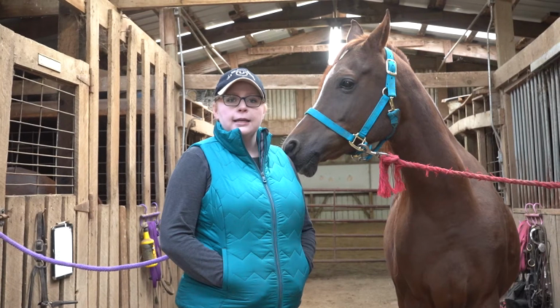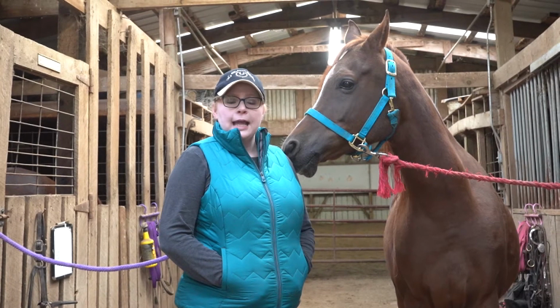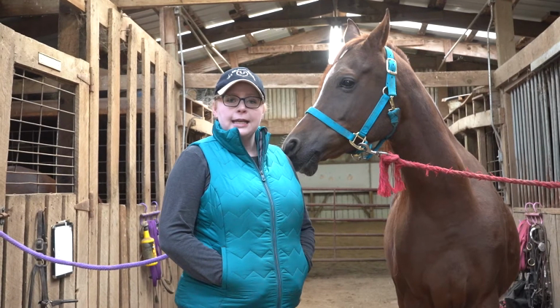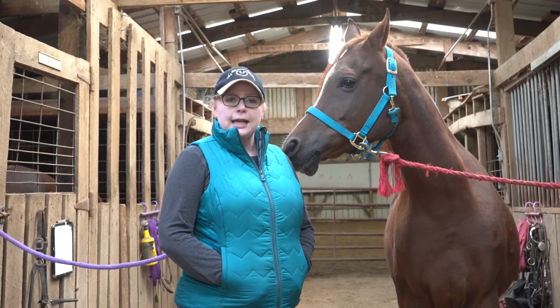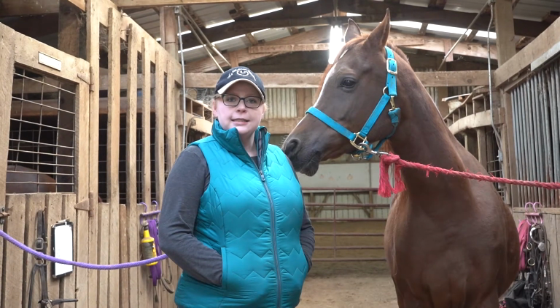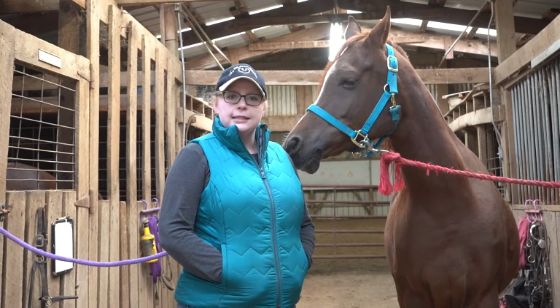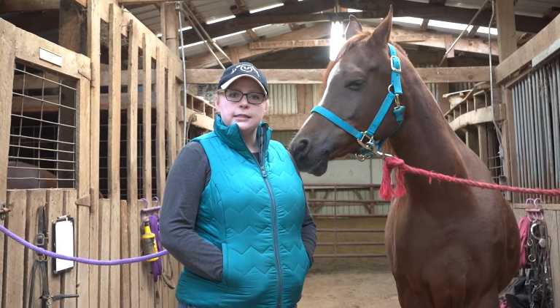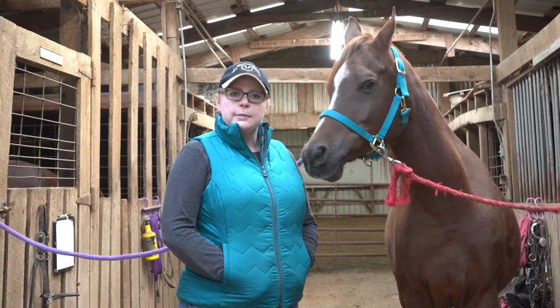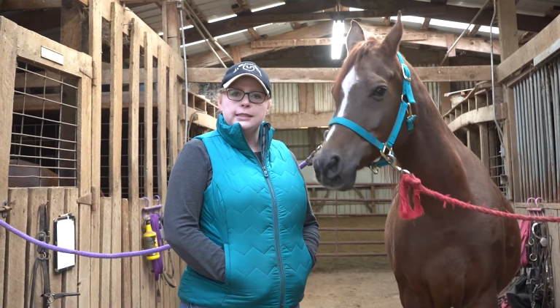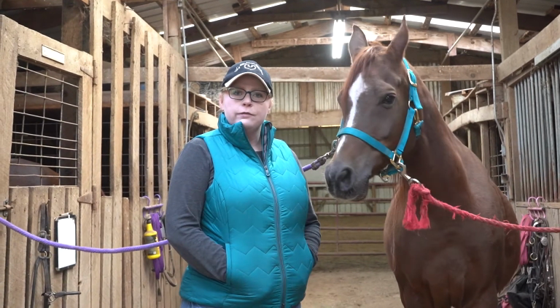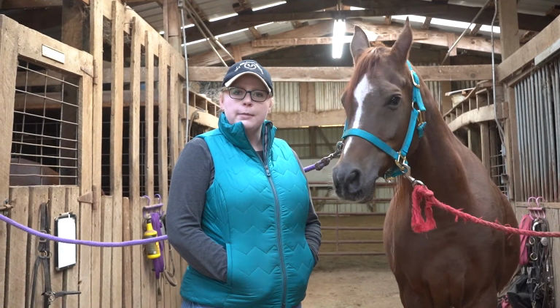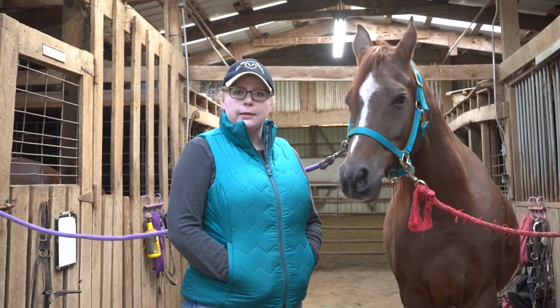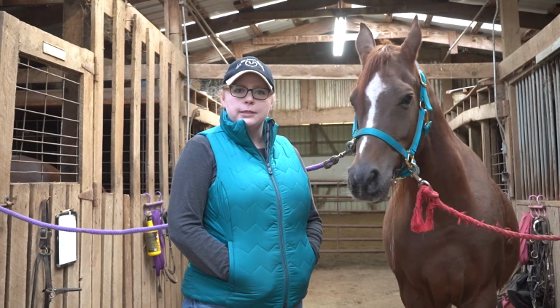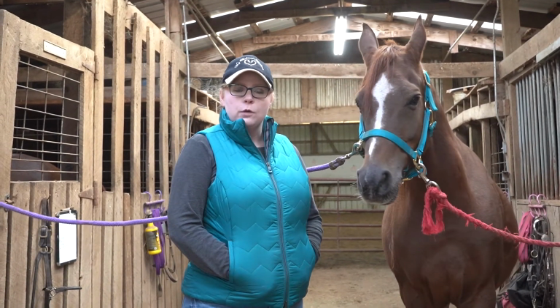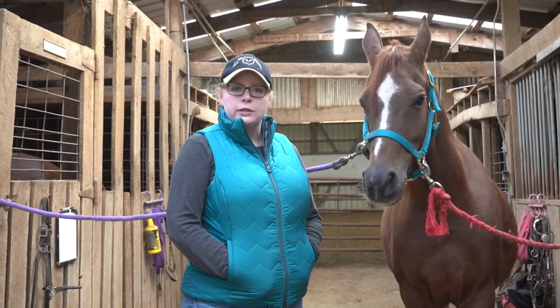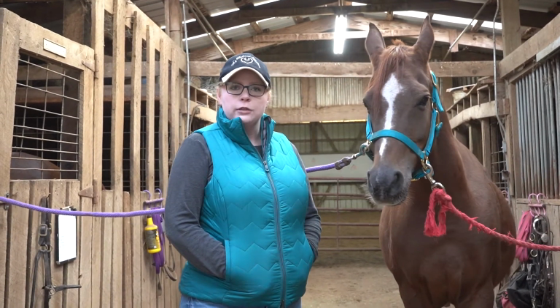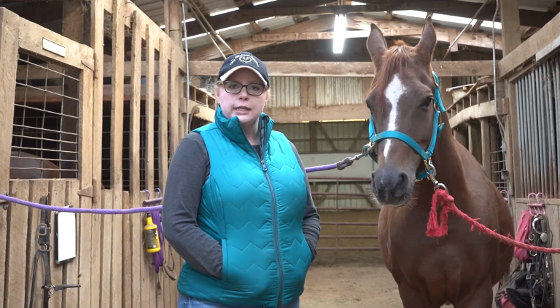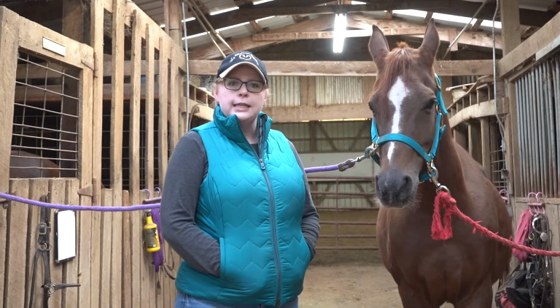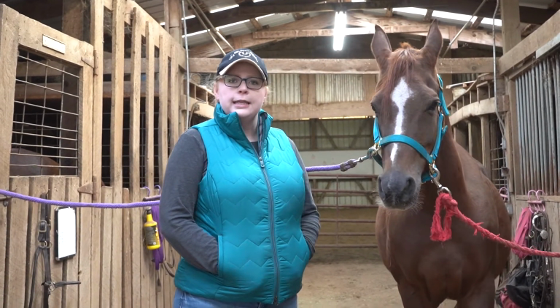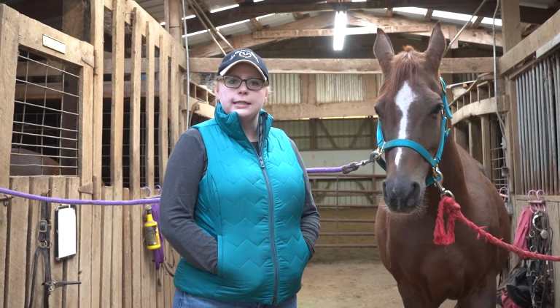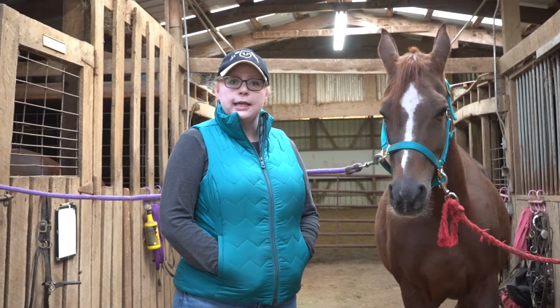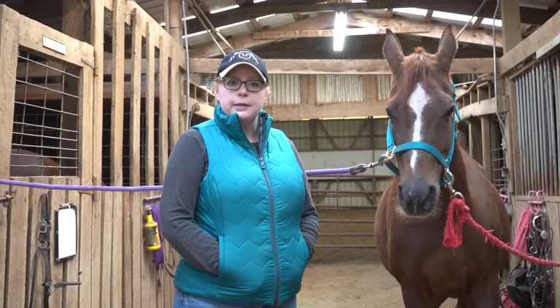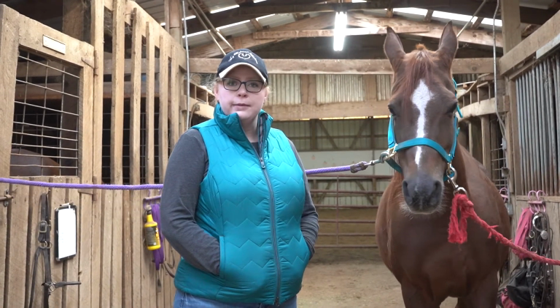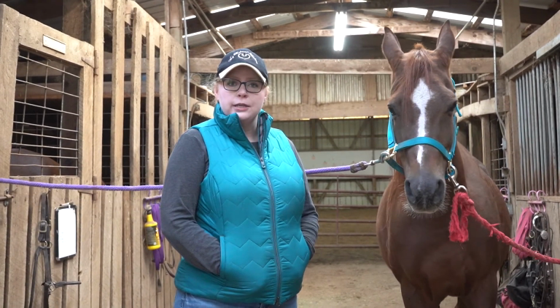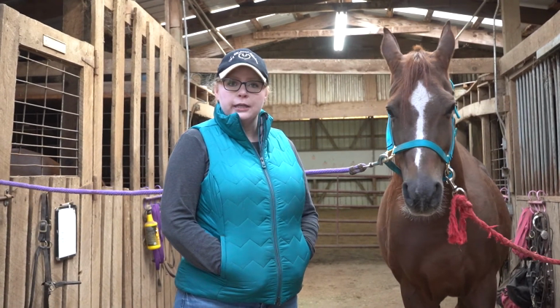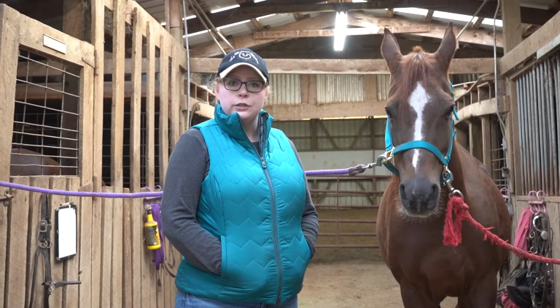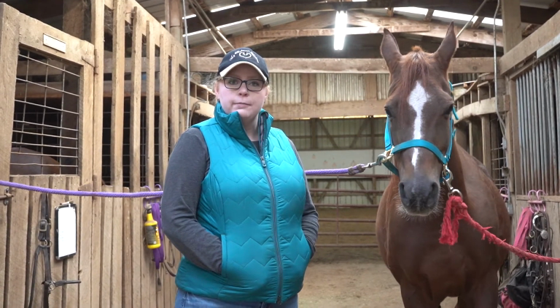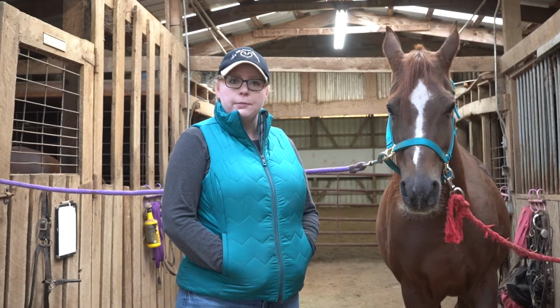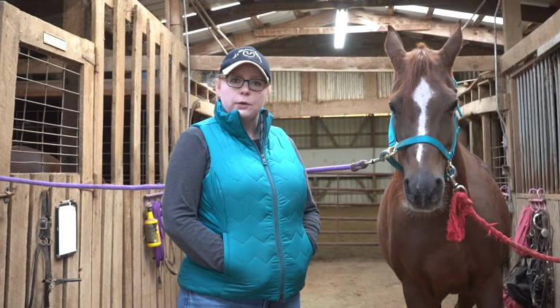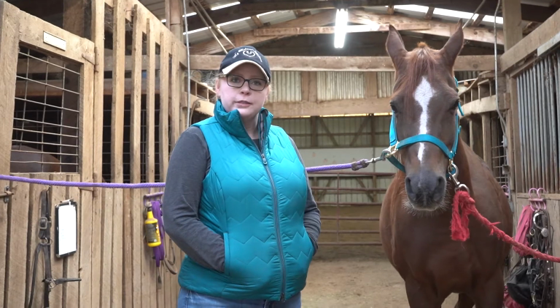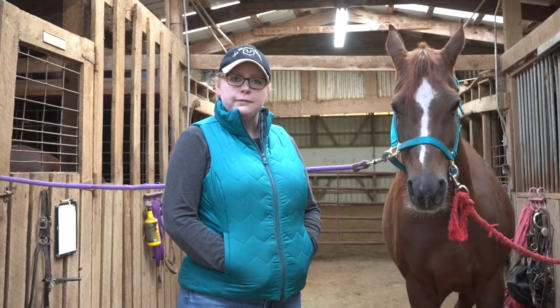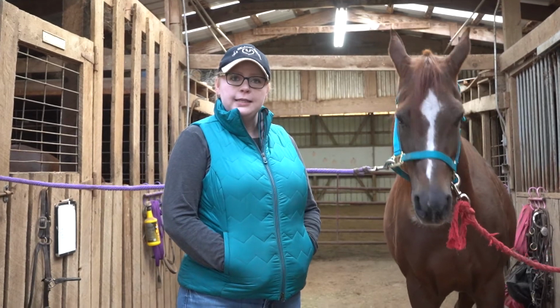Hey guys, this is Misty from Adamson Equestrian, and today I'm going to be talking to you about my horse's feet.